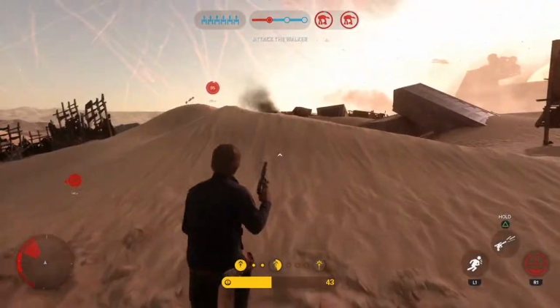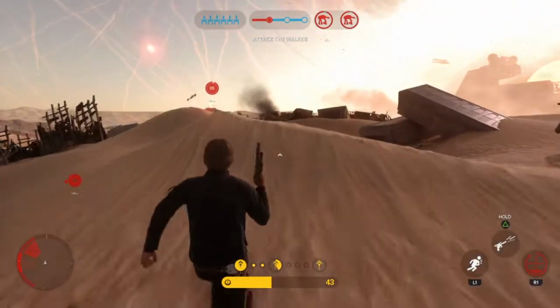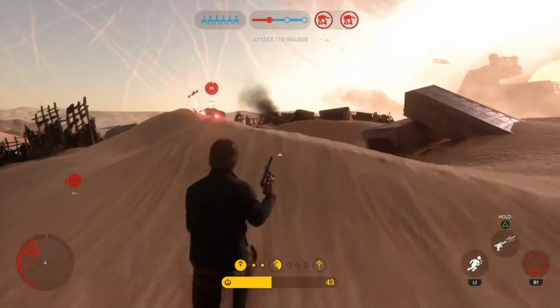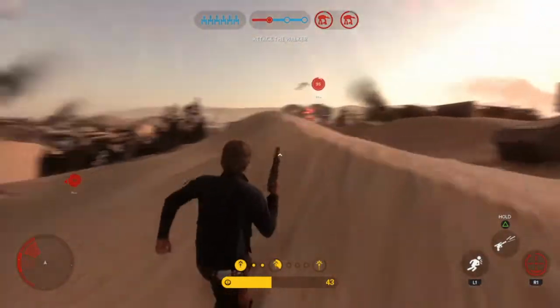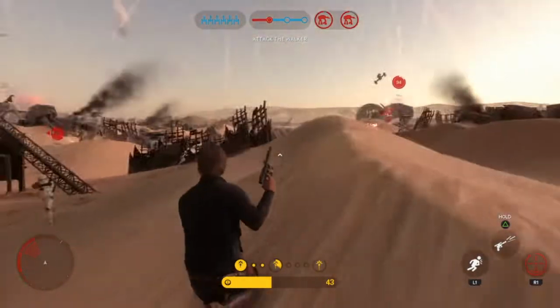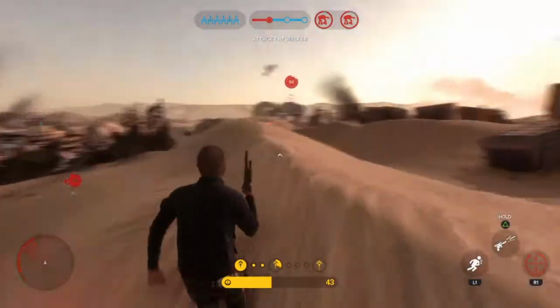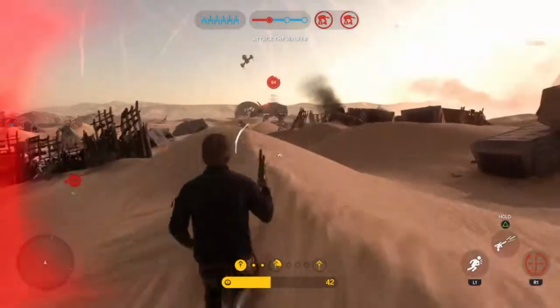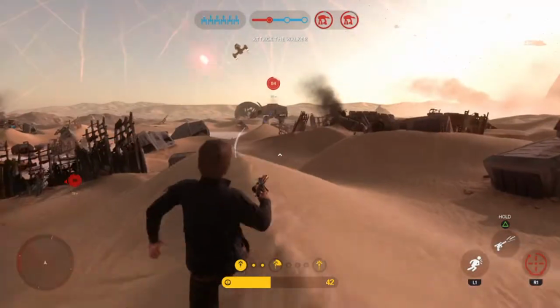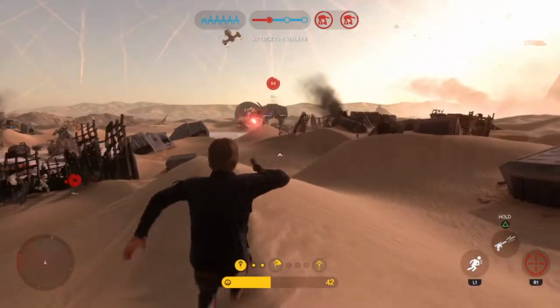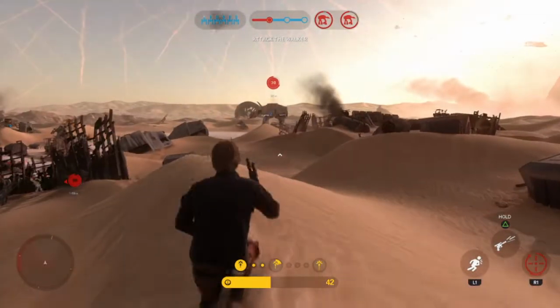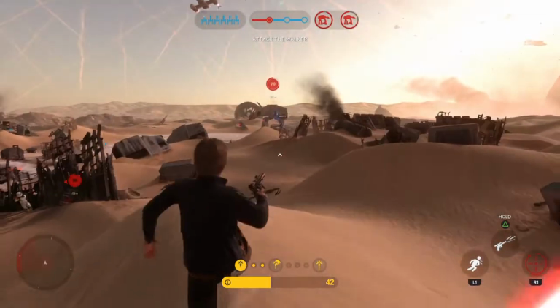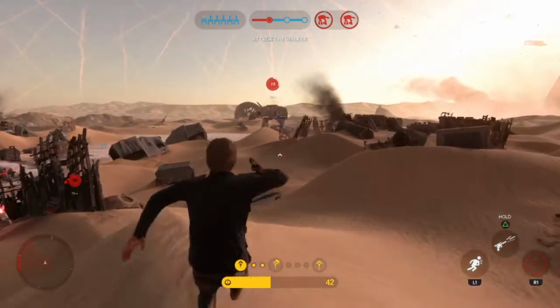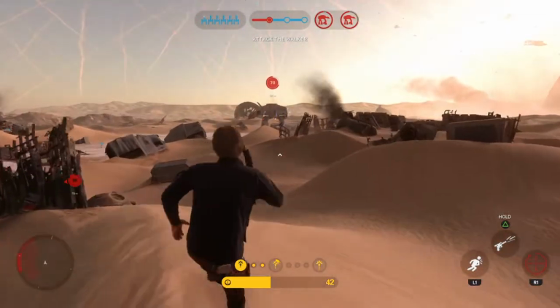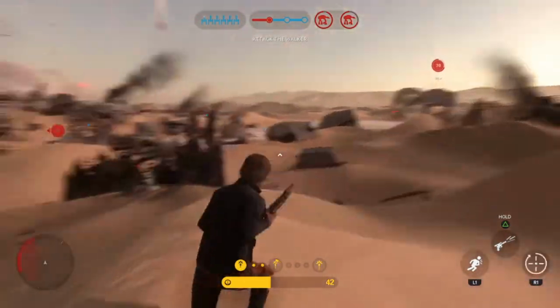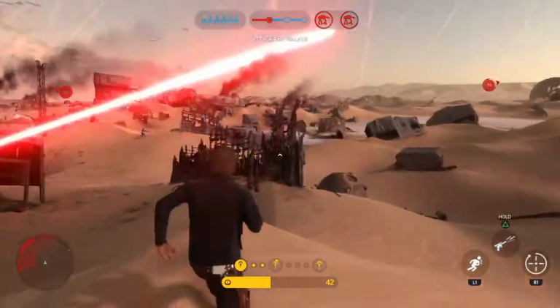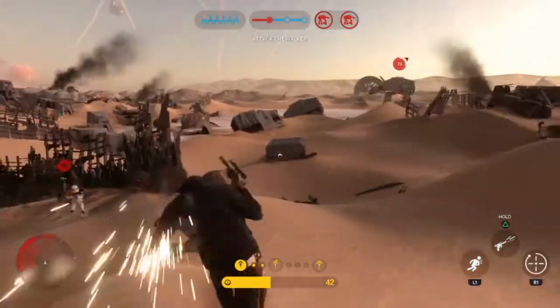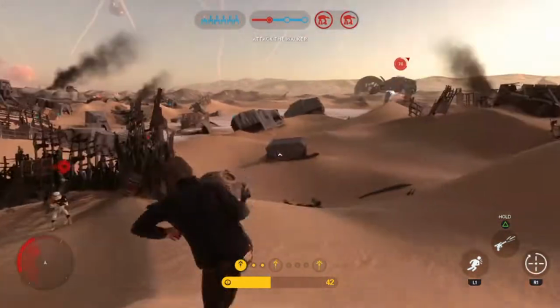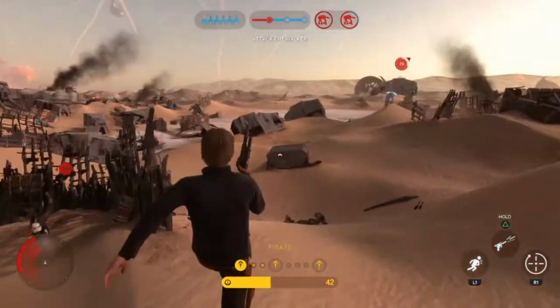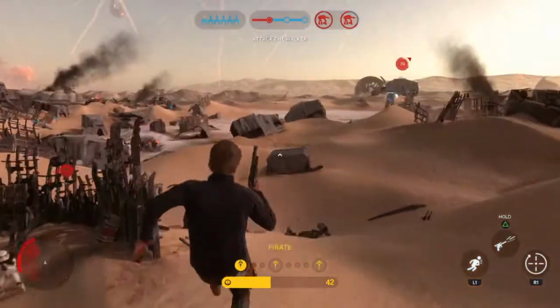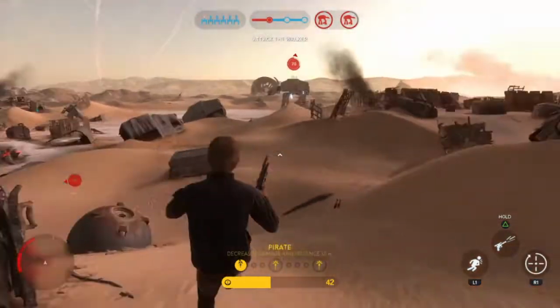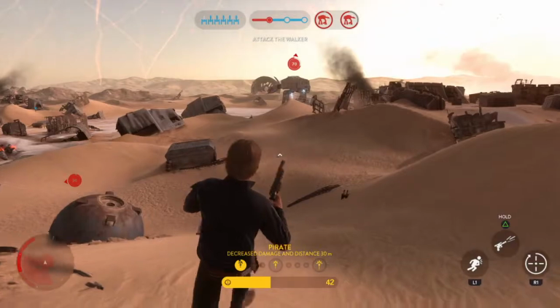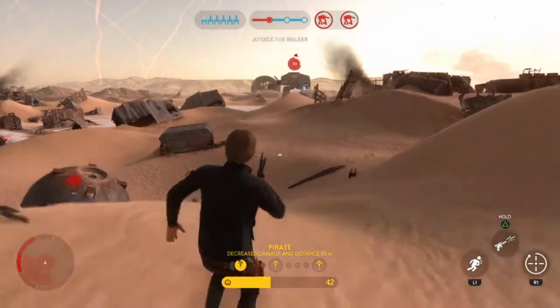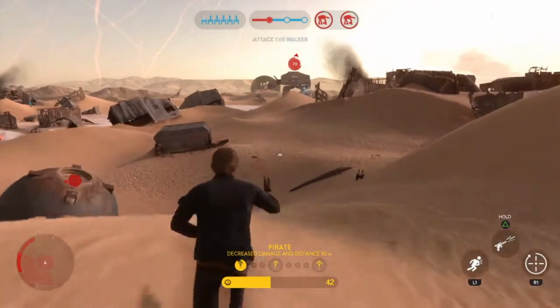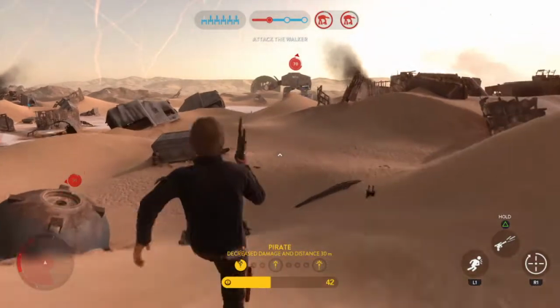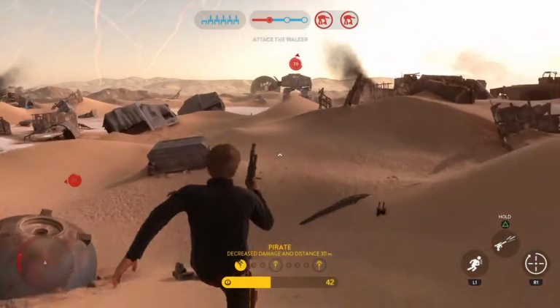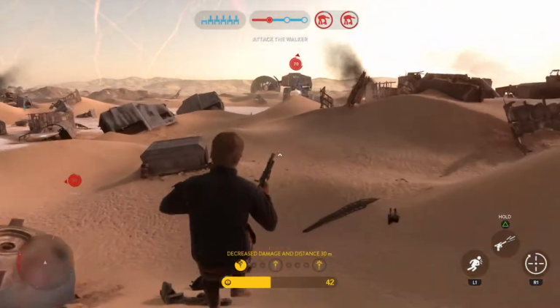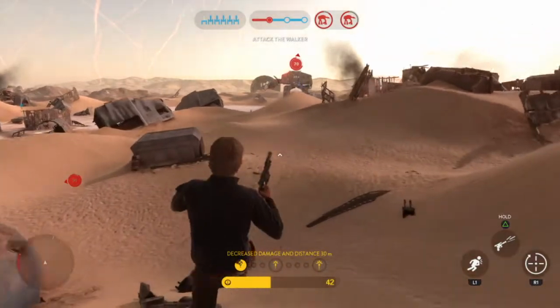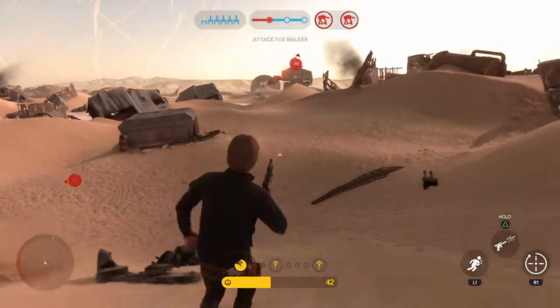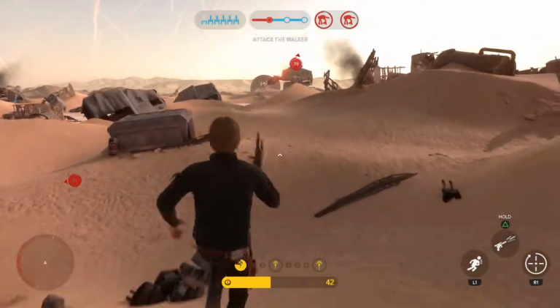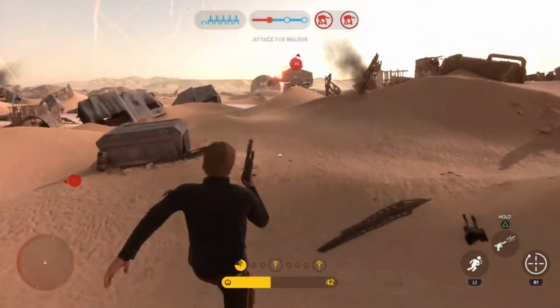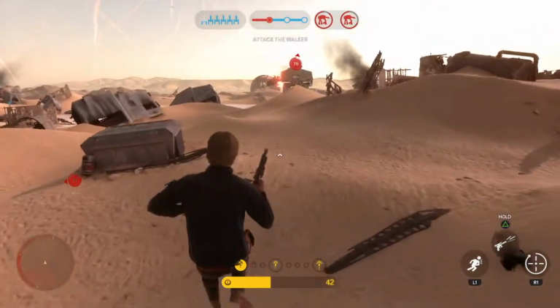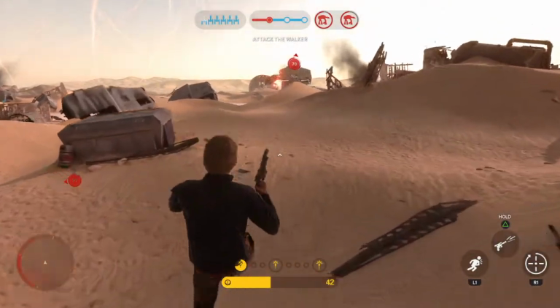Hey guys, what's up? This is a video just showing you the weakness for an AT-AT walker.